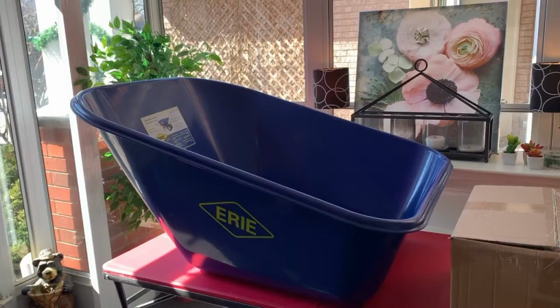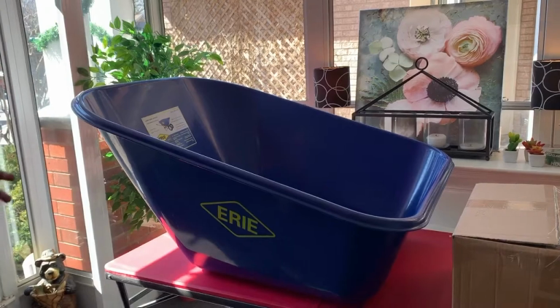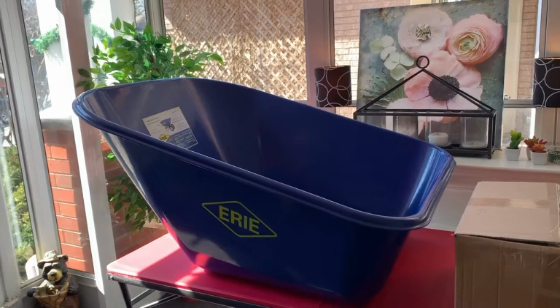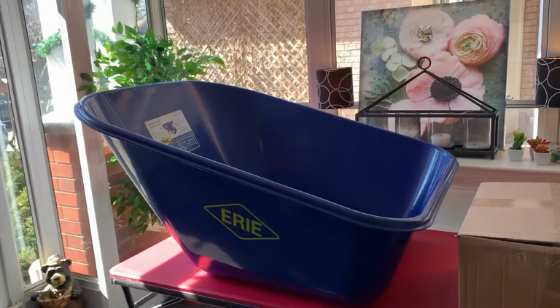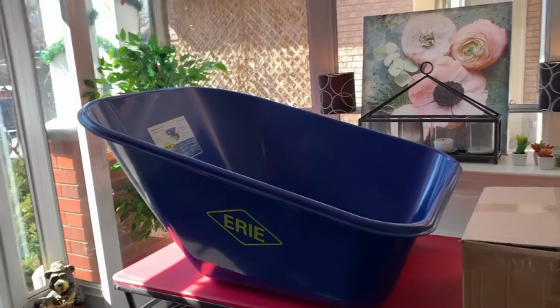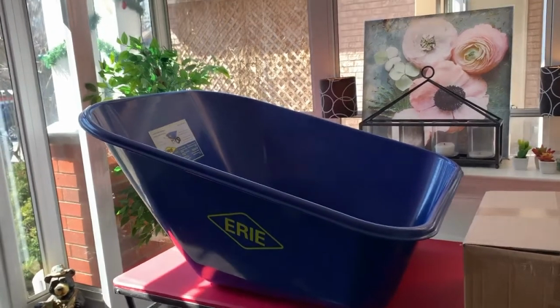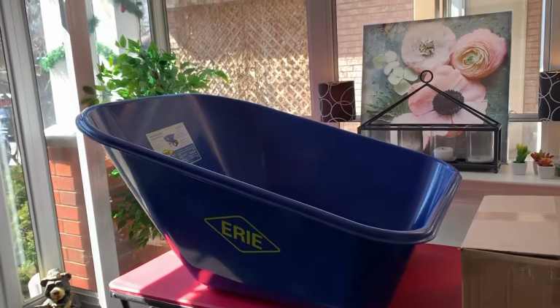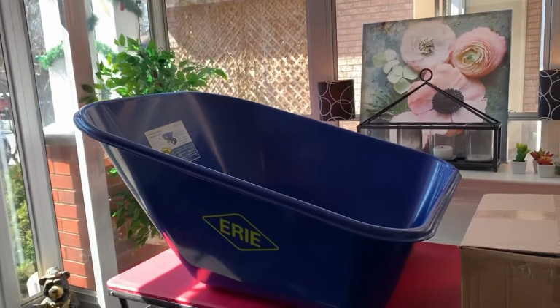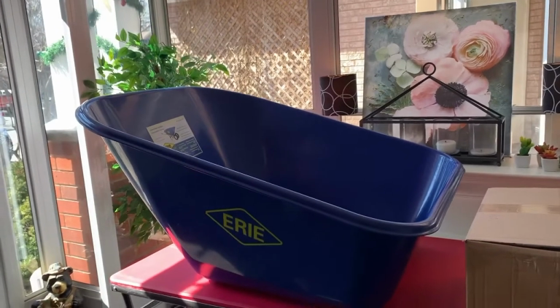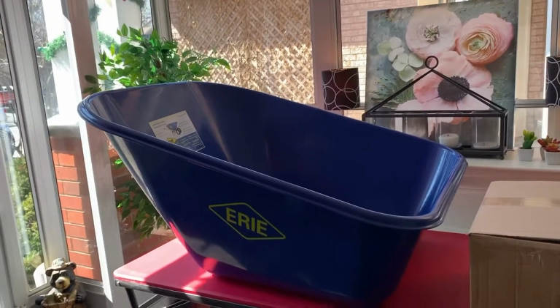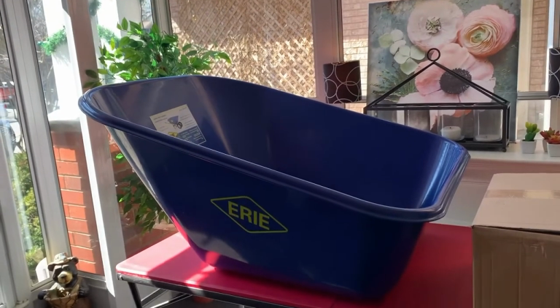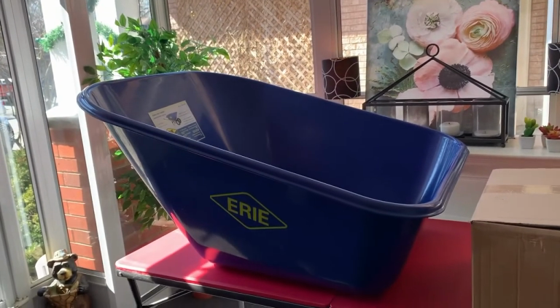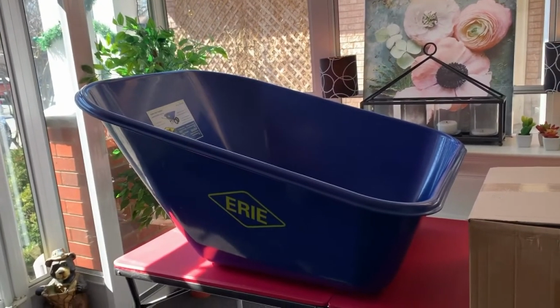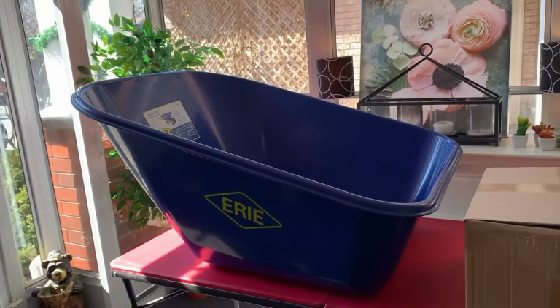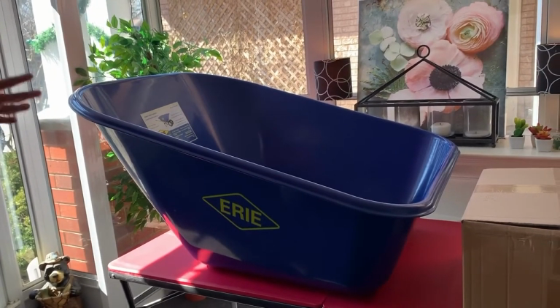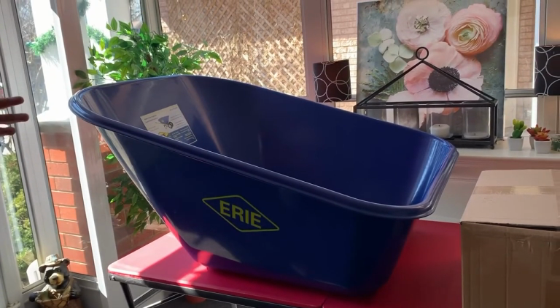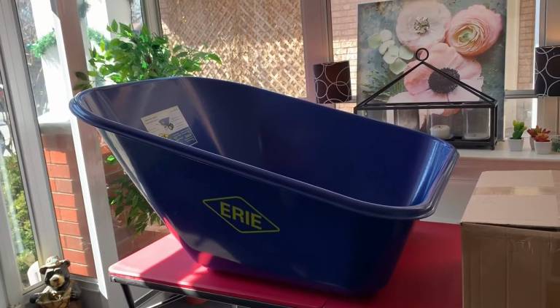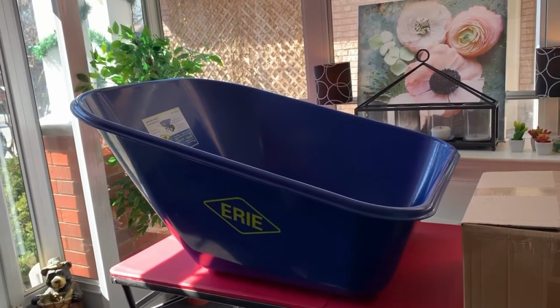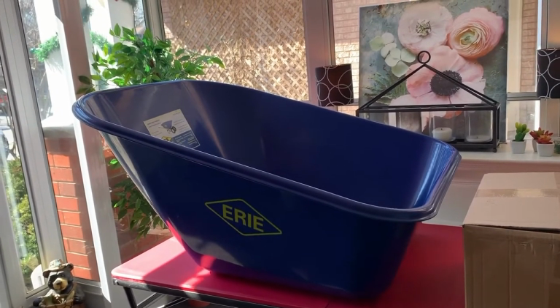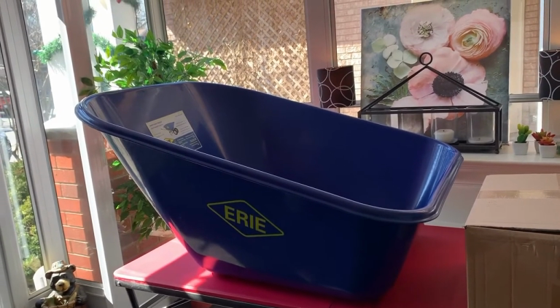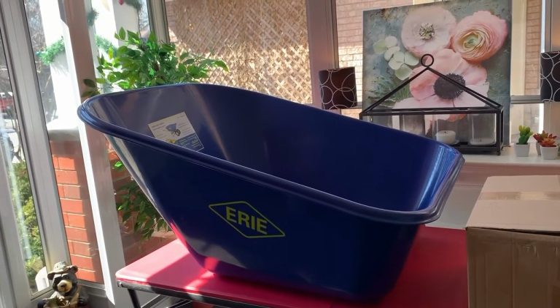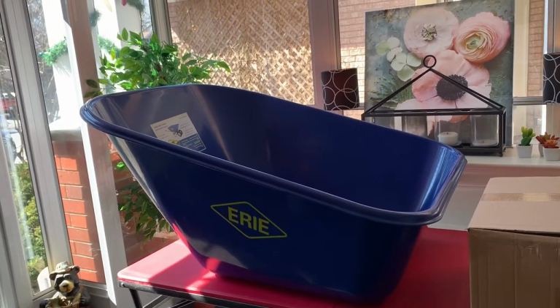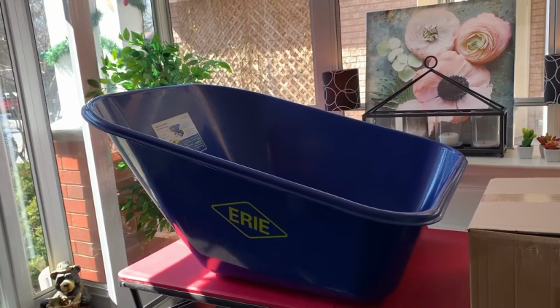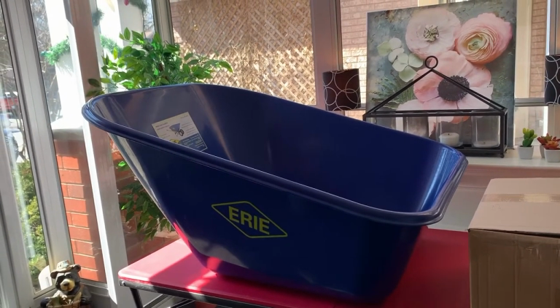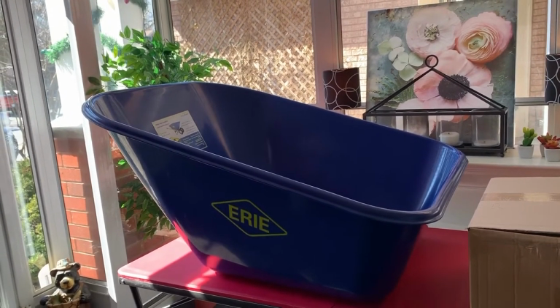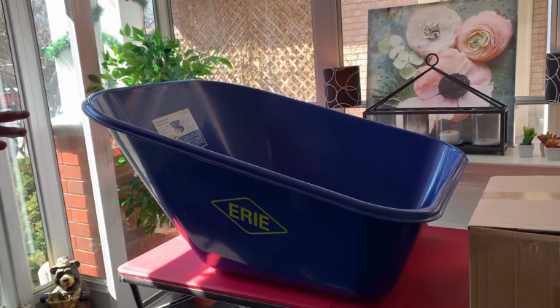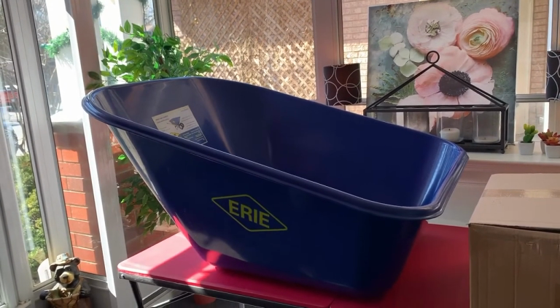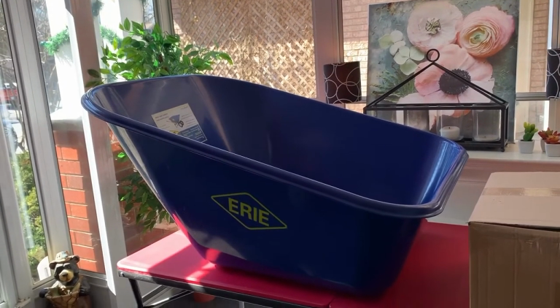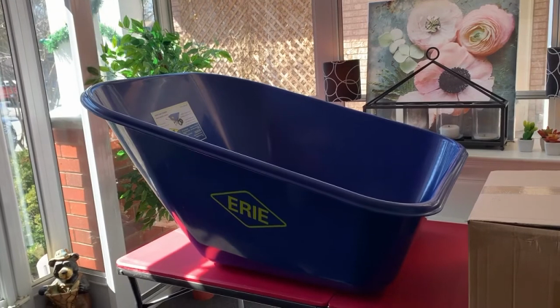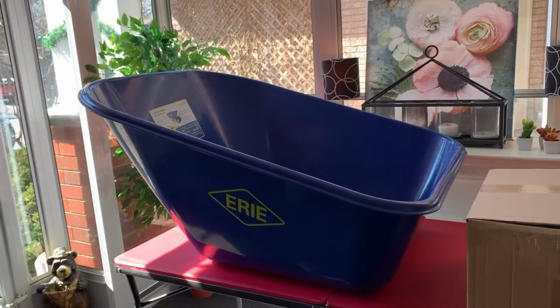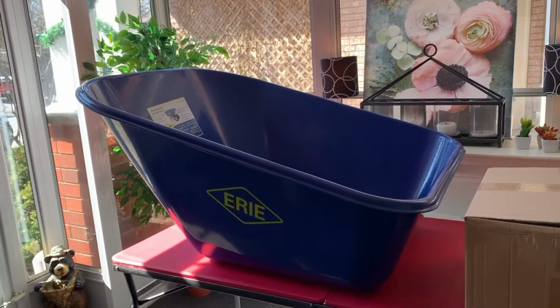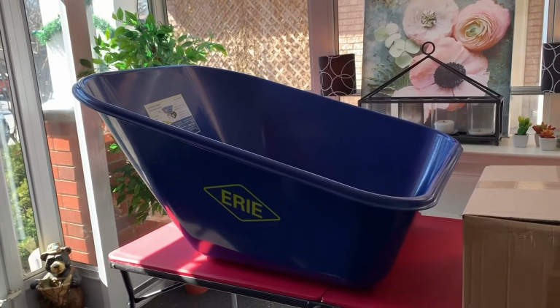It's Jason from the Erie Tool Works Company again. Today I'm going to show you how to assemble an SE-163.